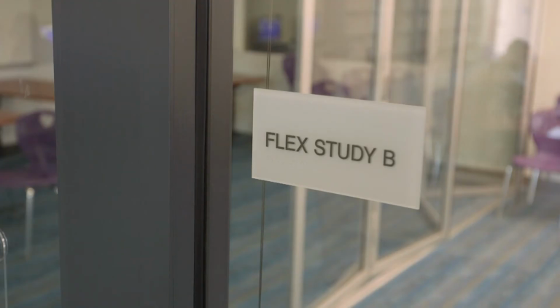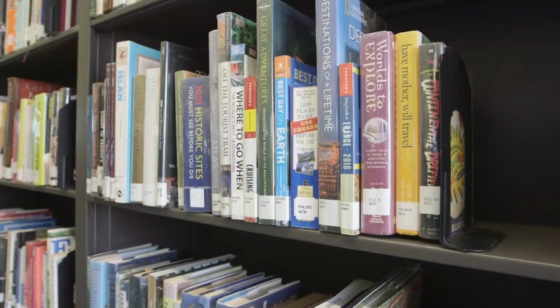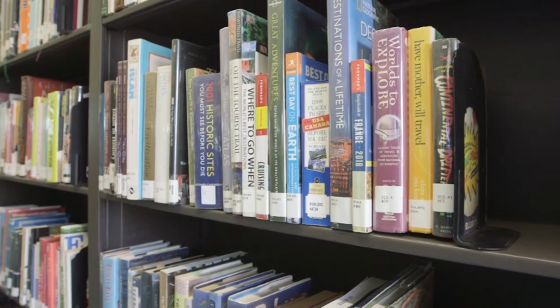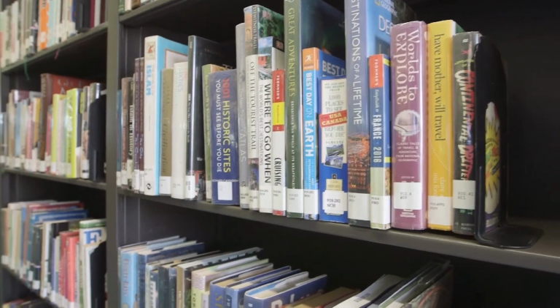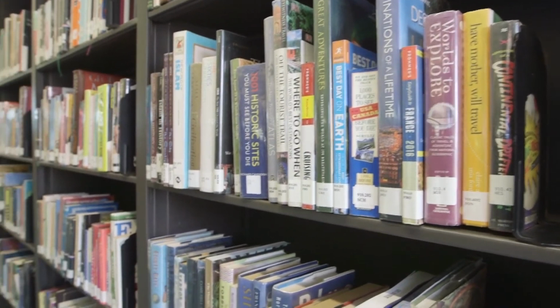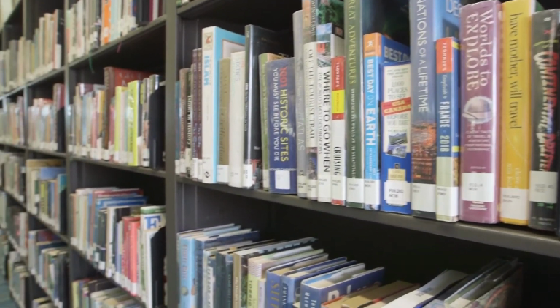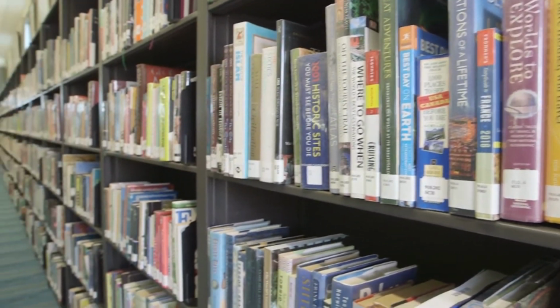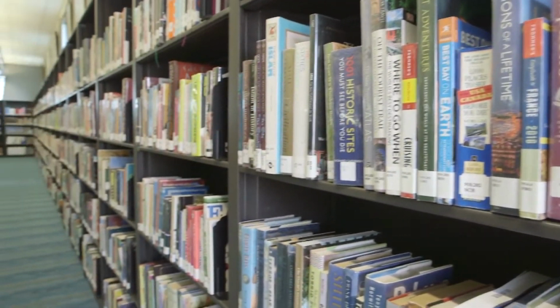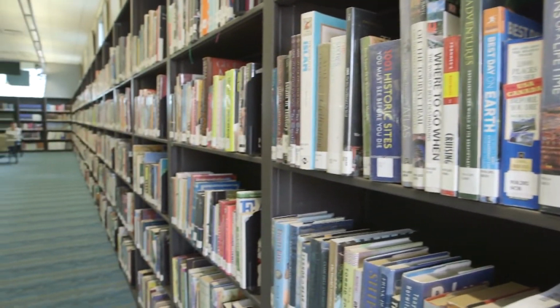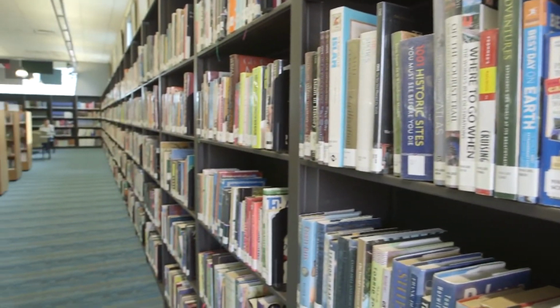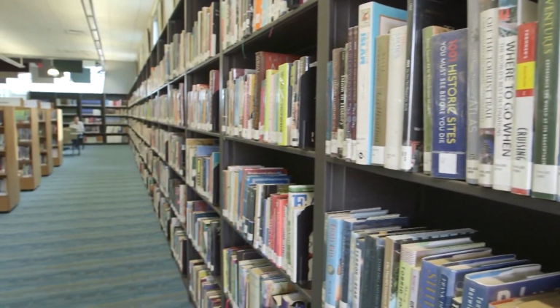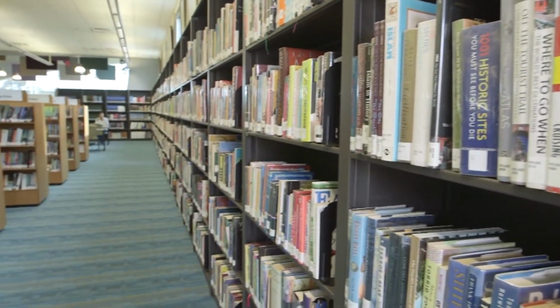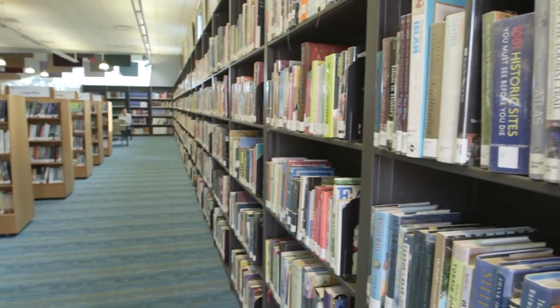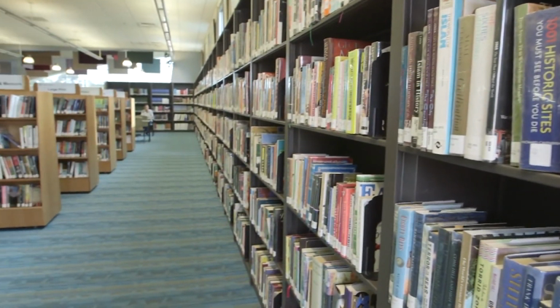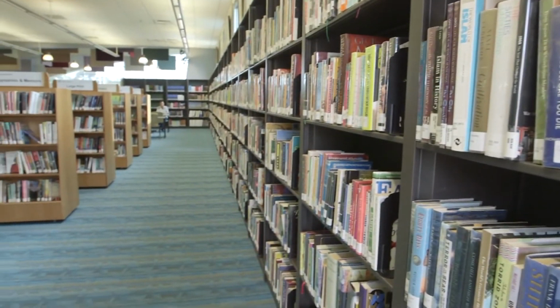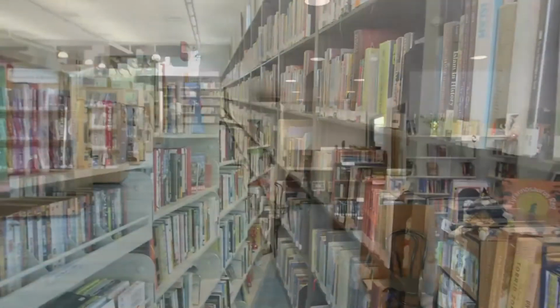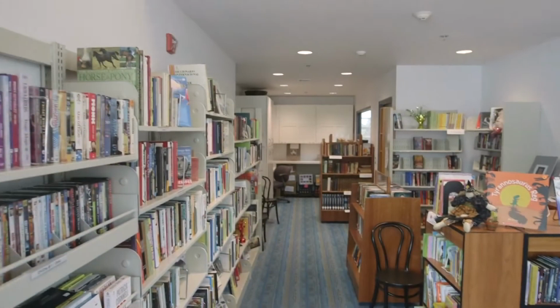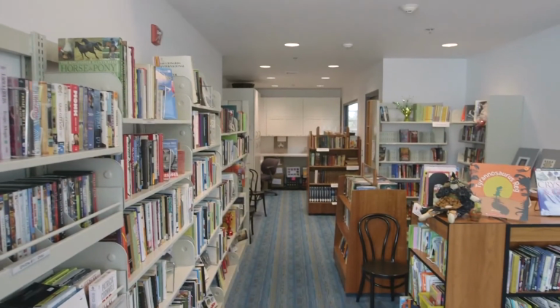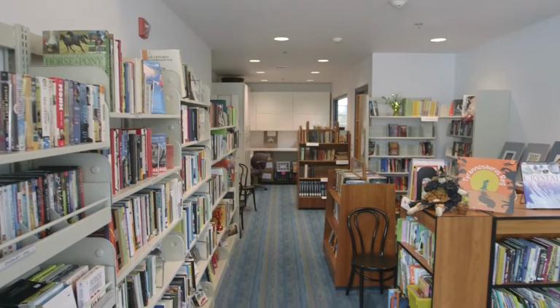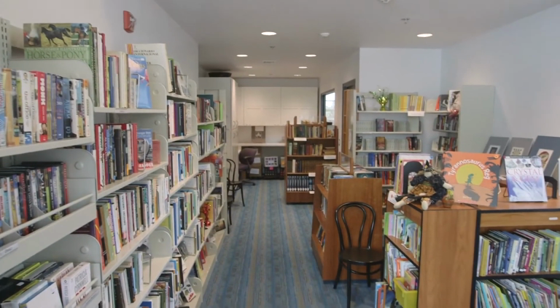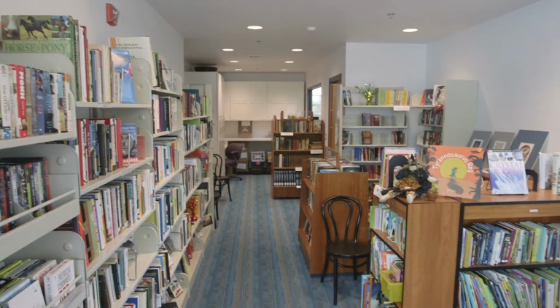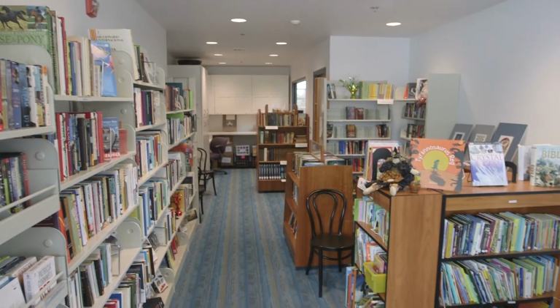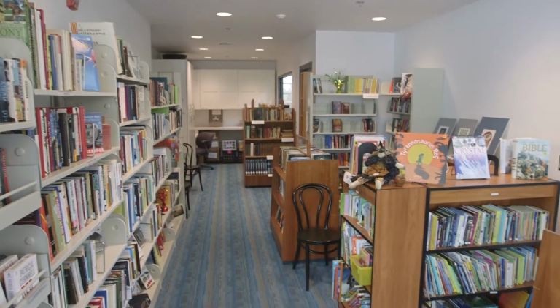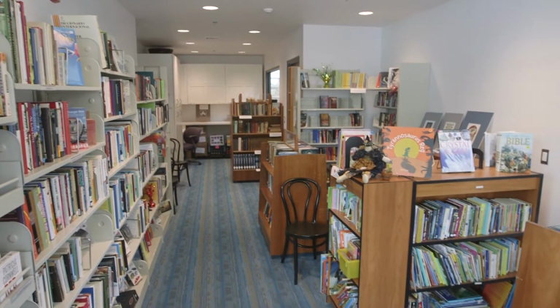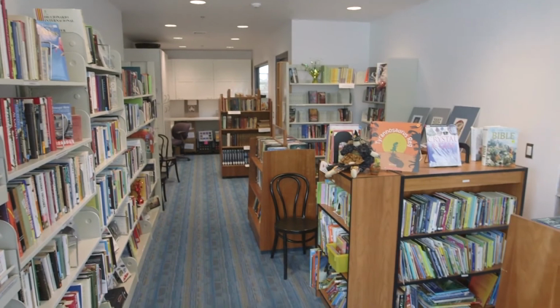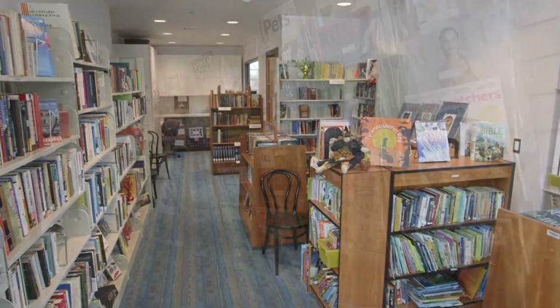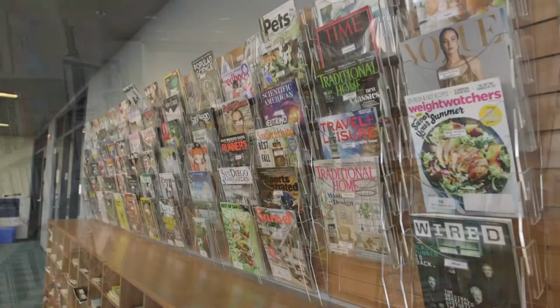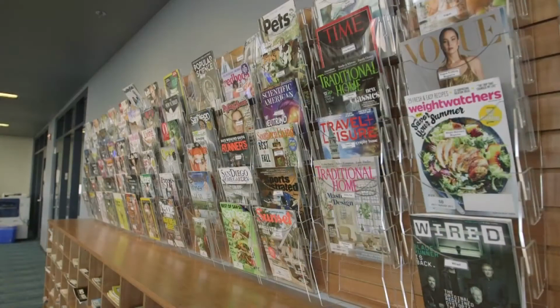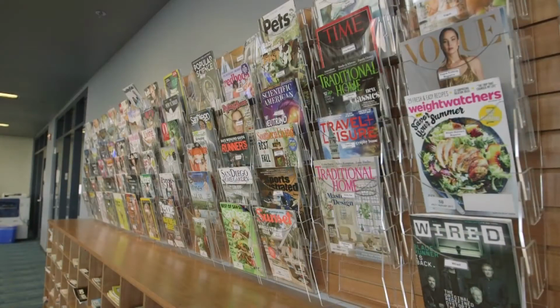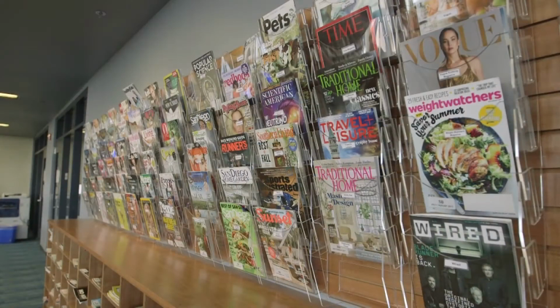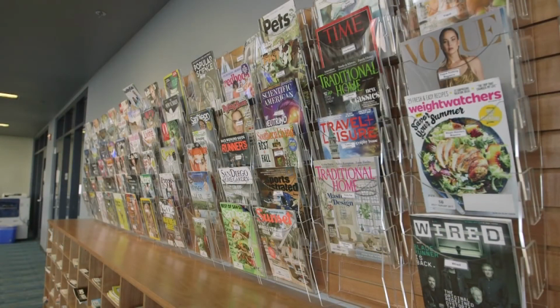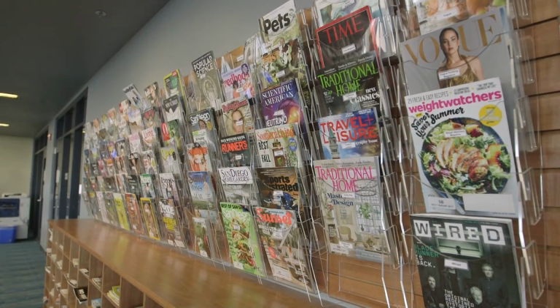The renovated library has larger kids and teen areas and an expanded bookstore. In the County News Center, I'm Michael Russo.